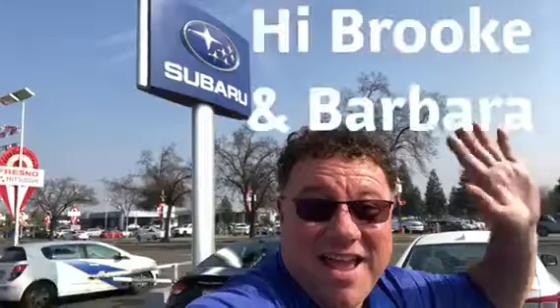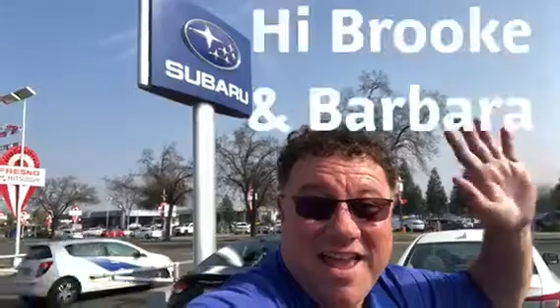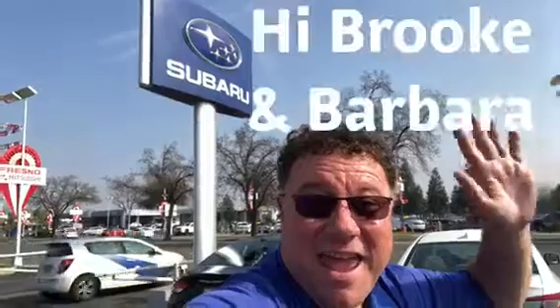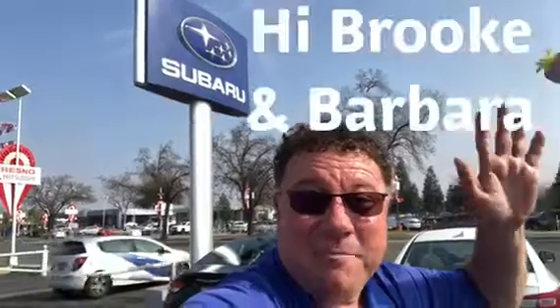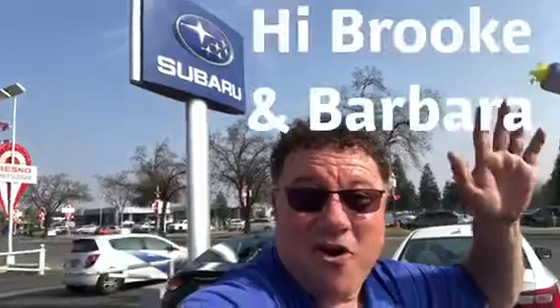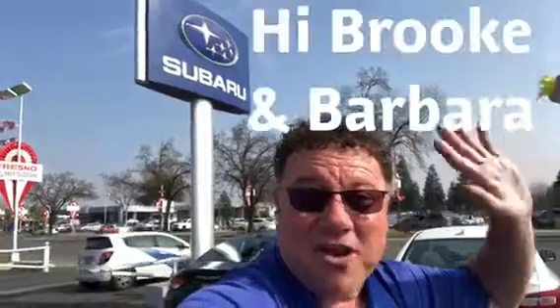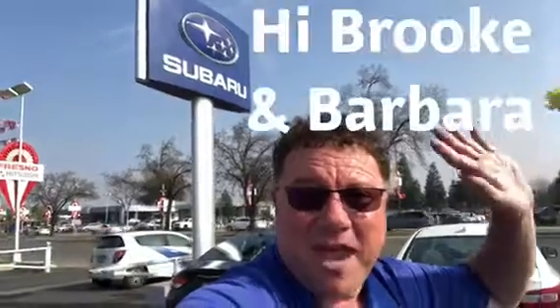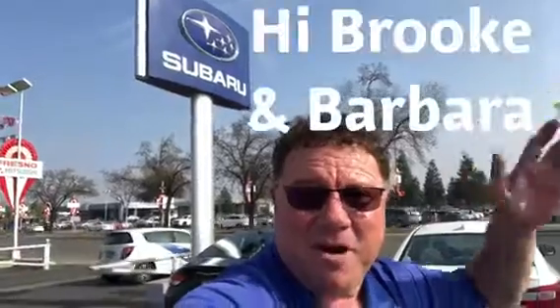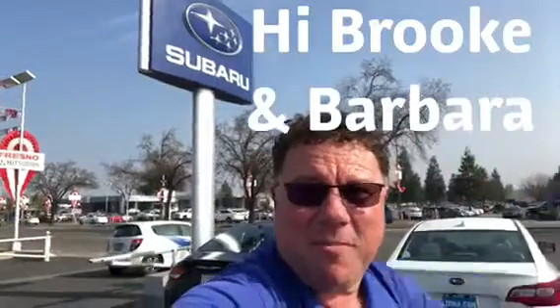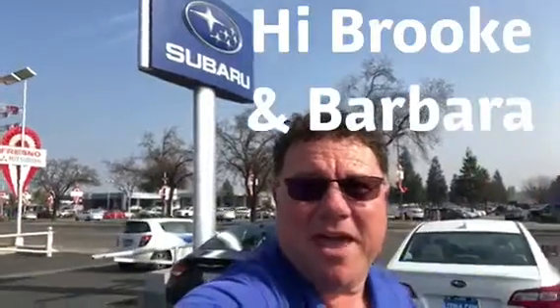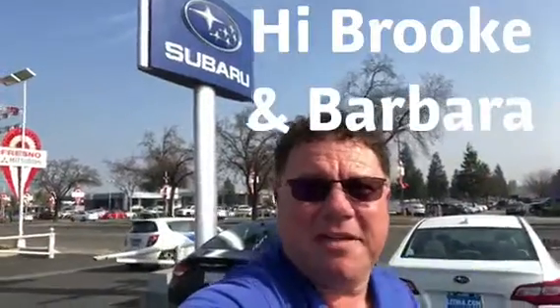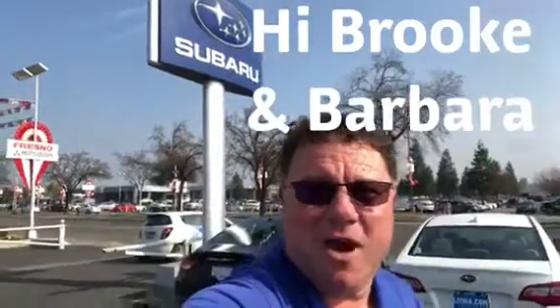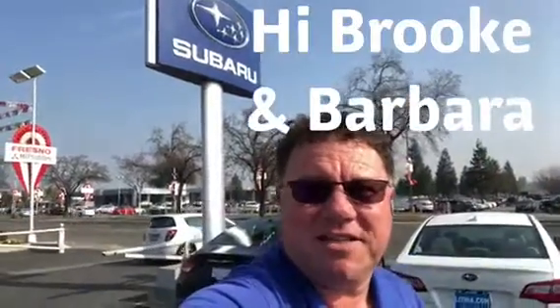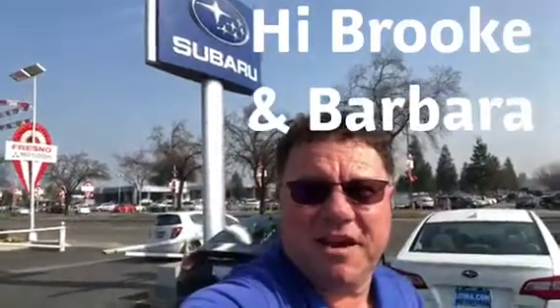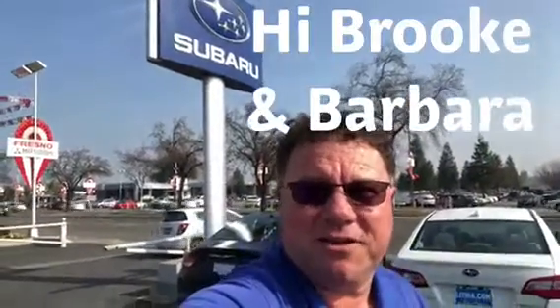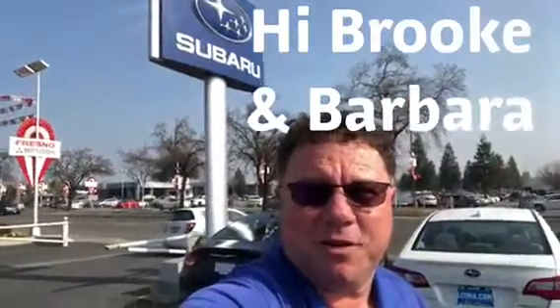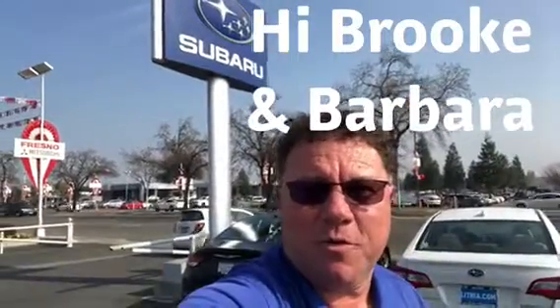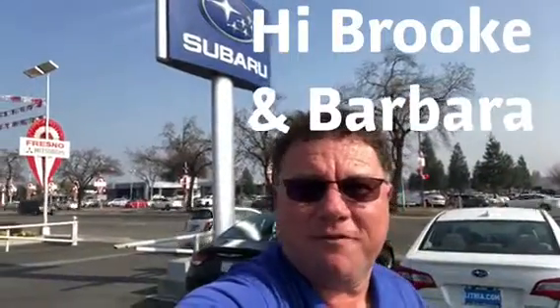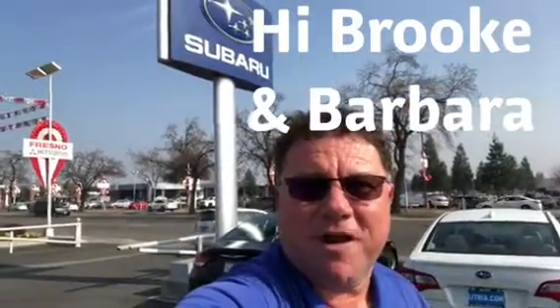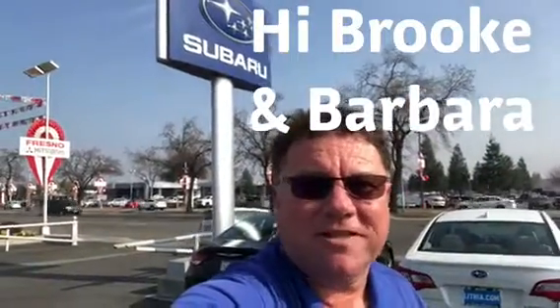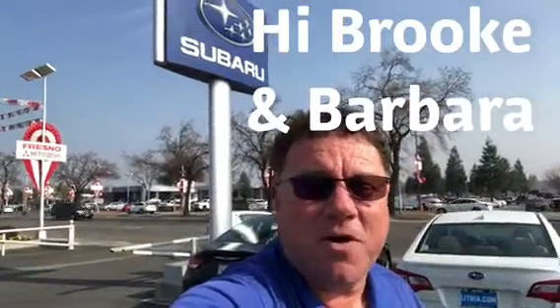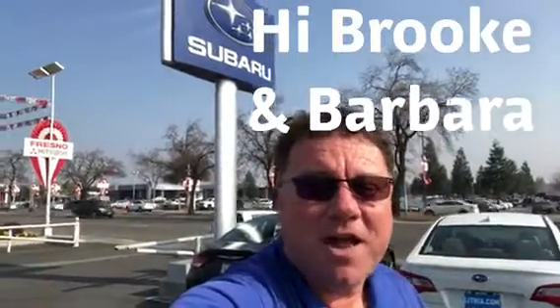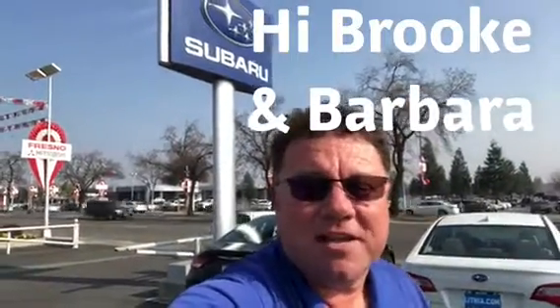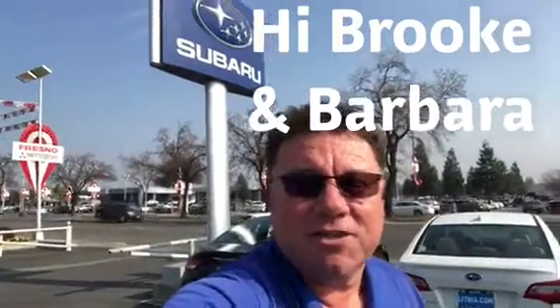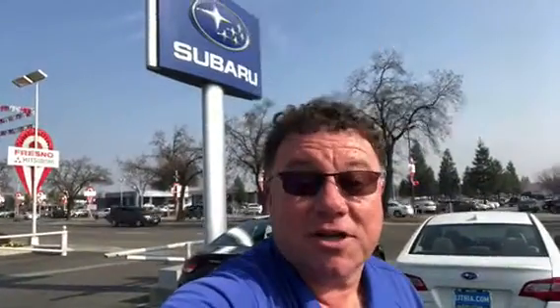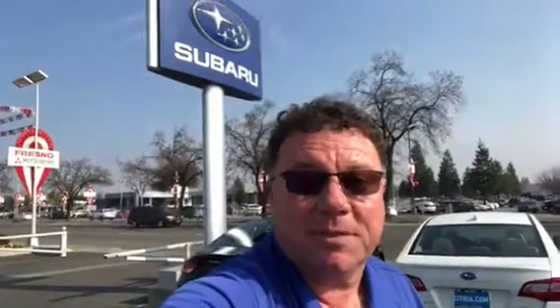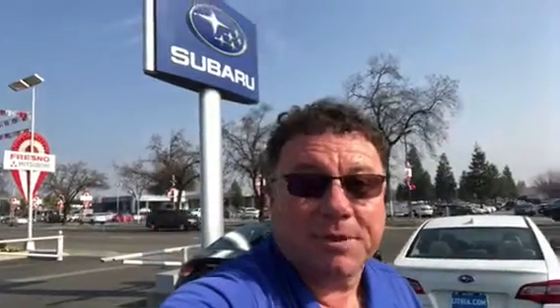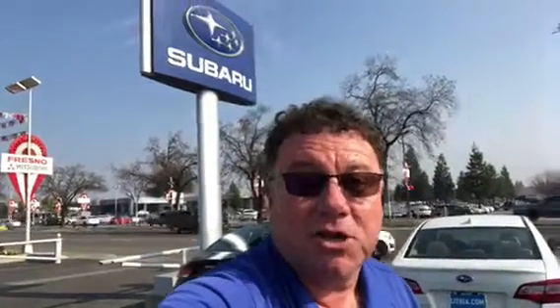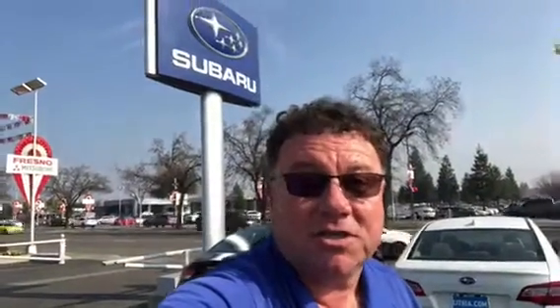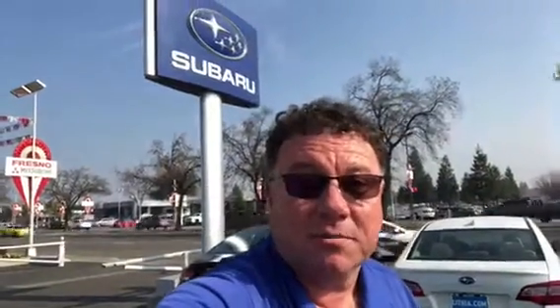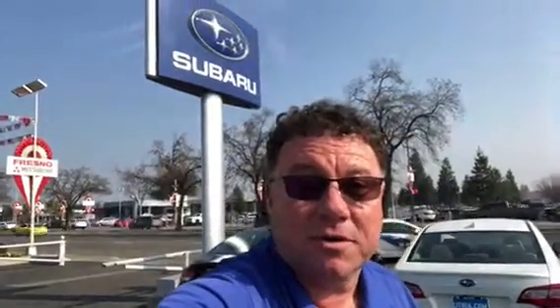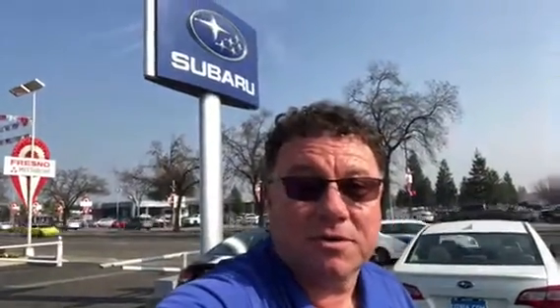Hey Brooke, hey Barbara. Ed Monson here at Subaru in Fresno. Let's look at some blue Subarus.